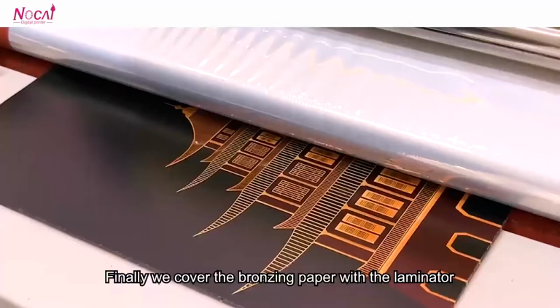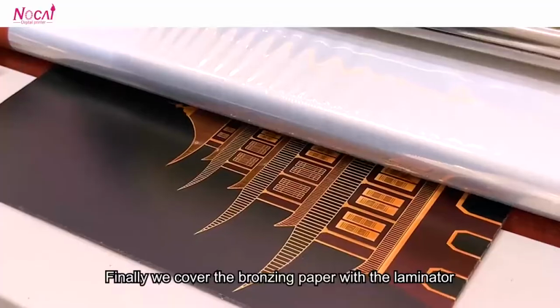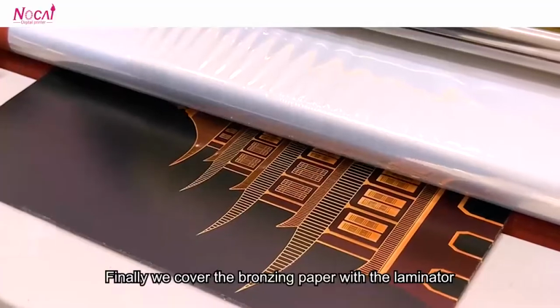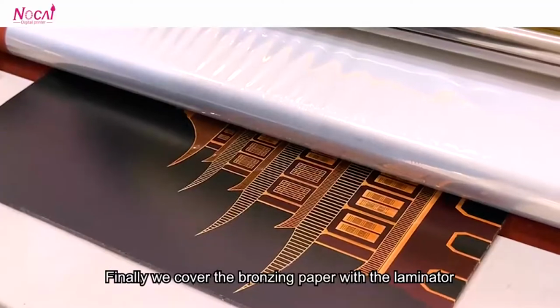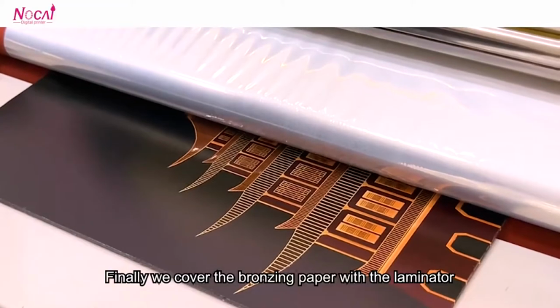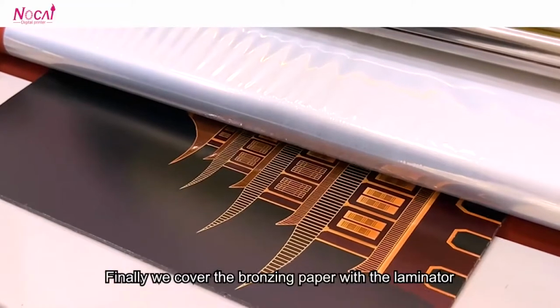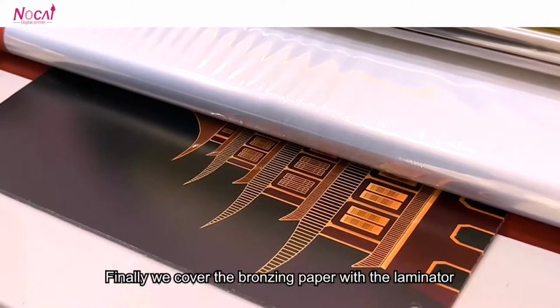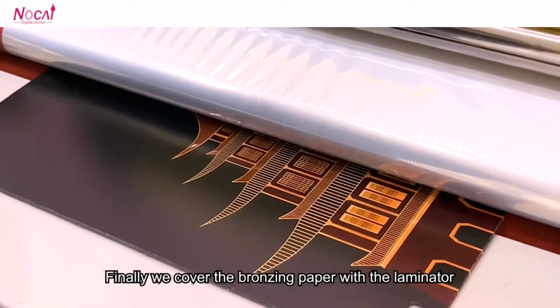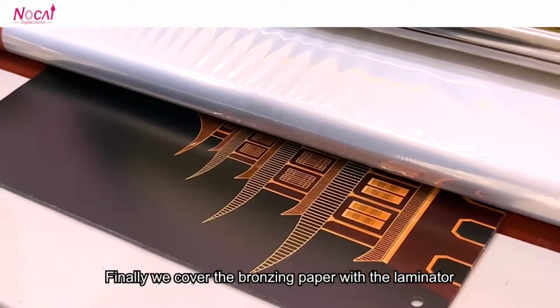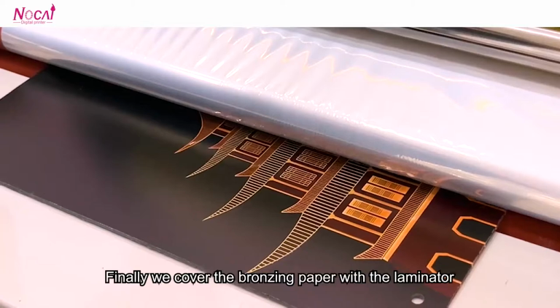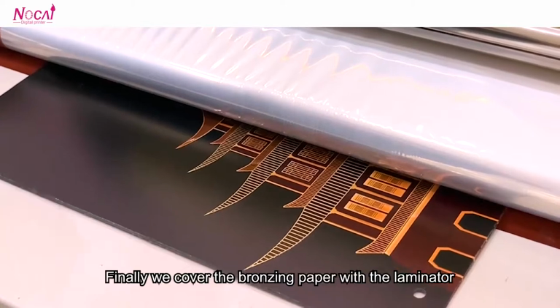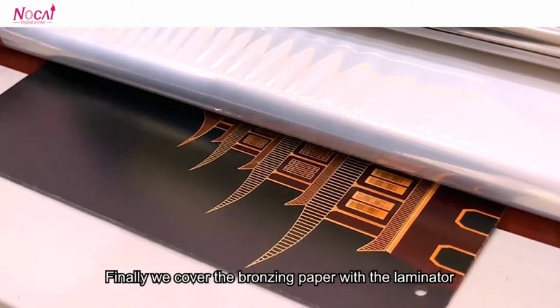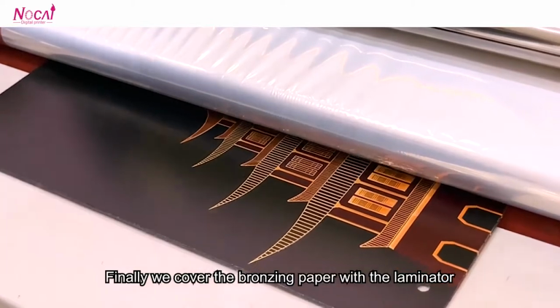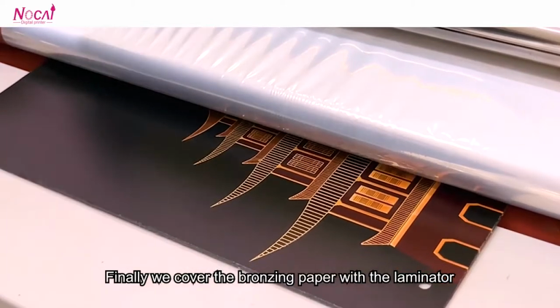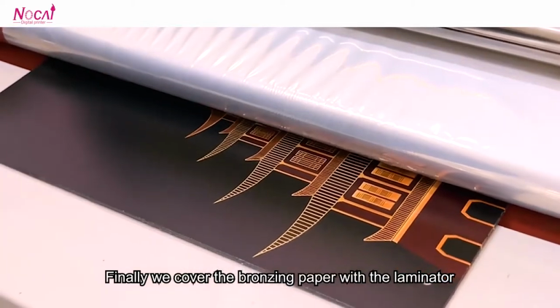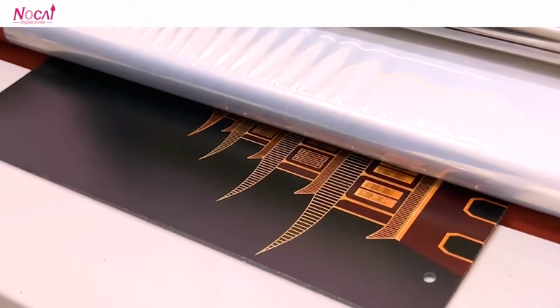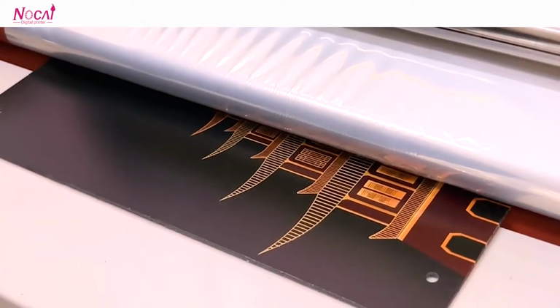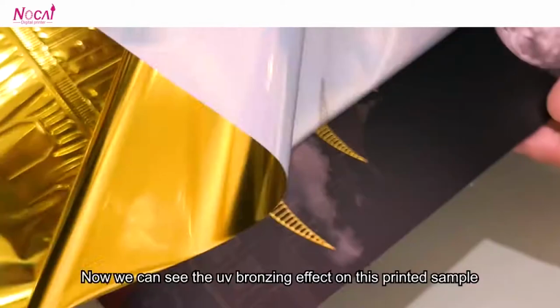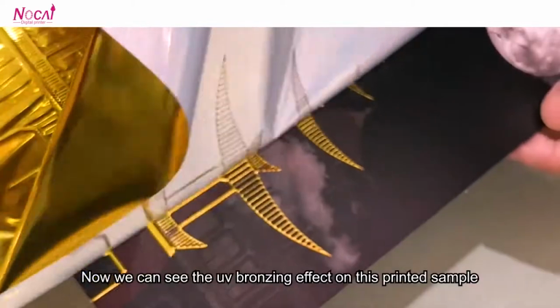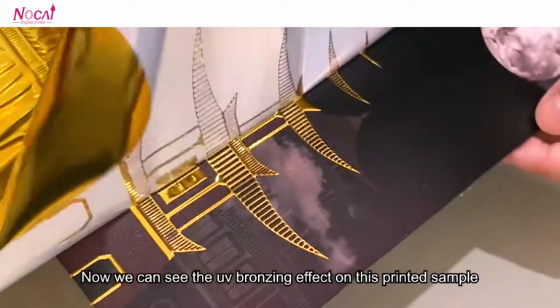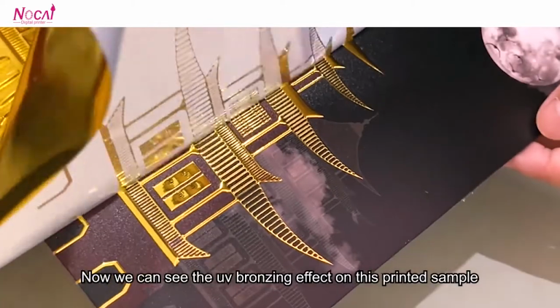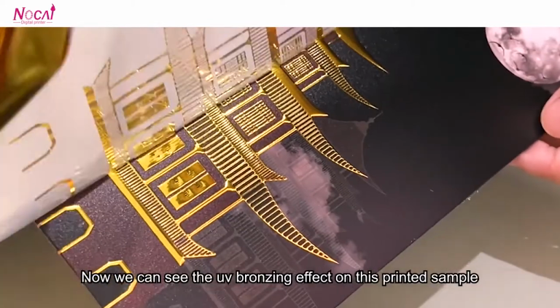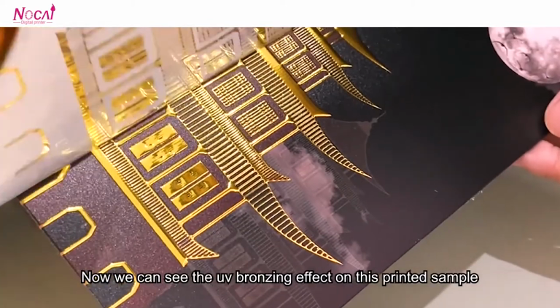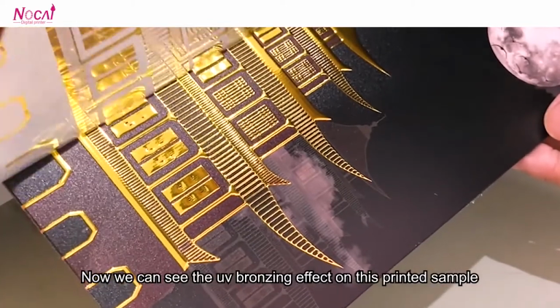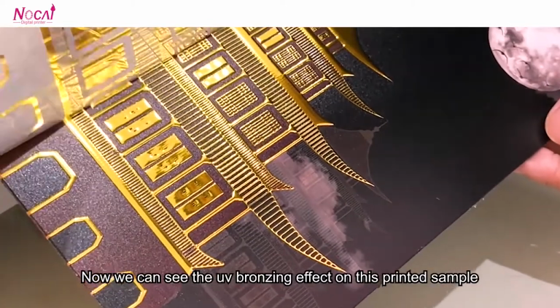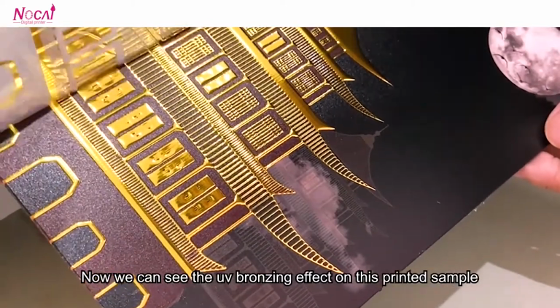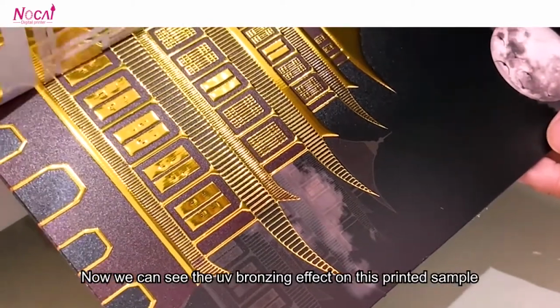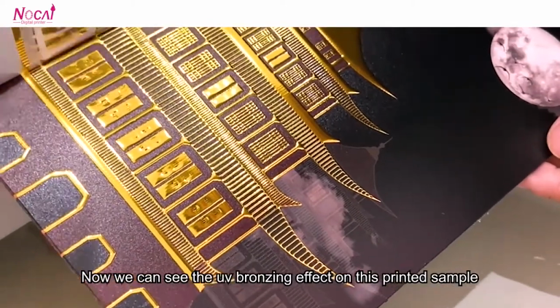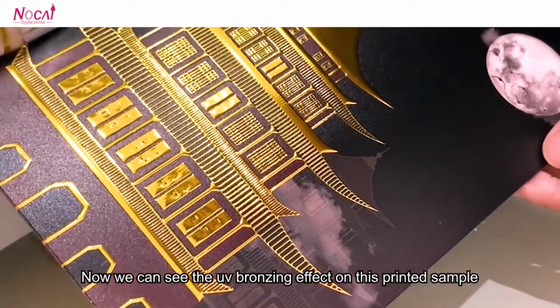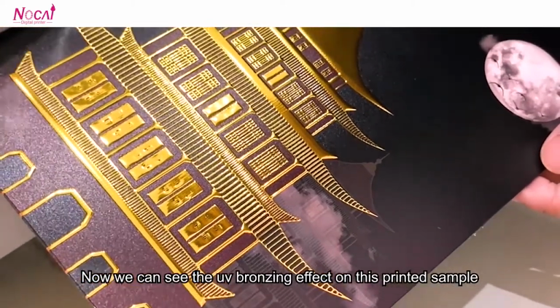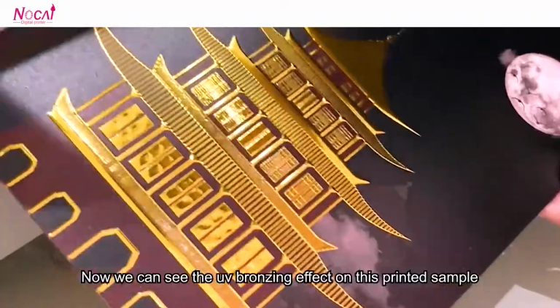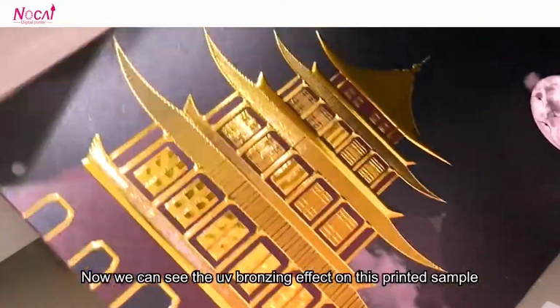Finally, we cover the bronzing paper with the laminator. Now, we can see the bronzing effect on this printed sample.